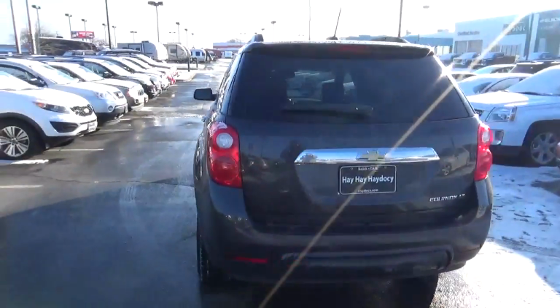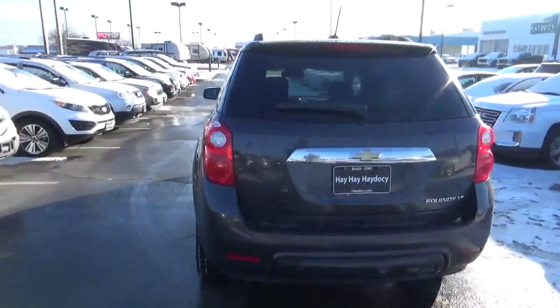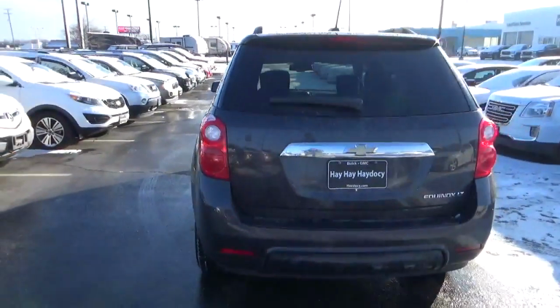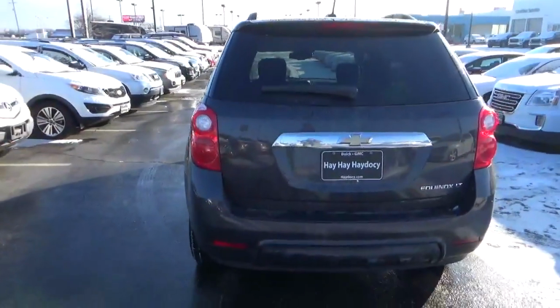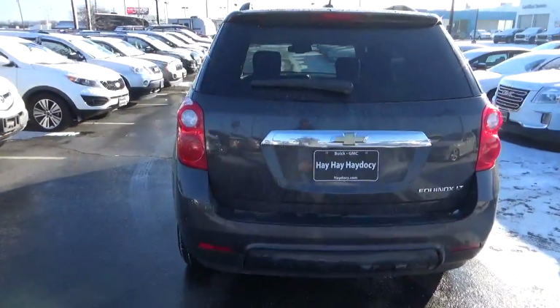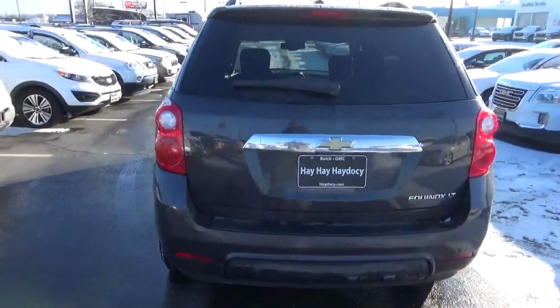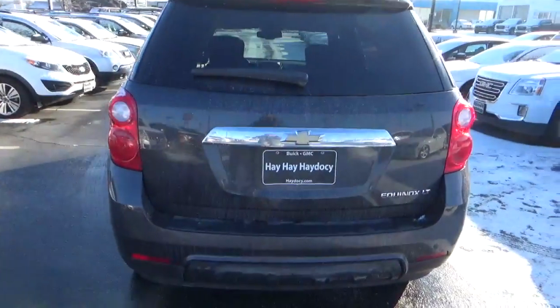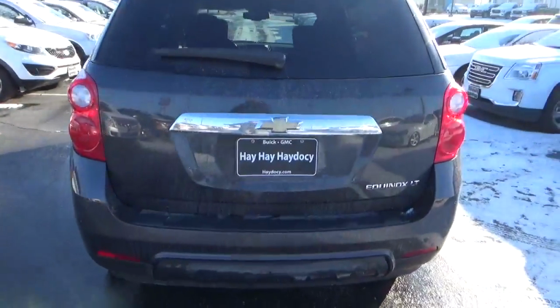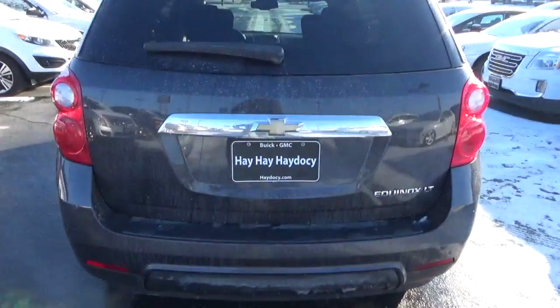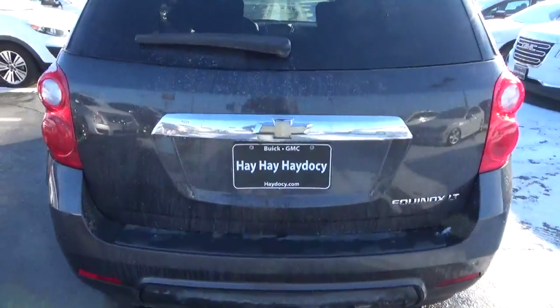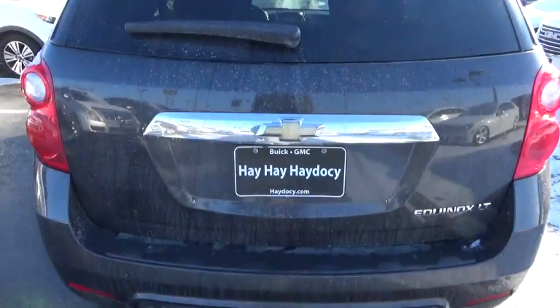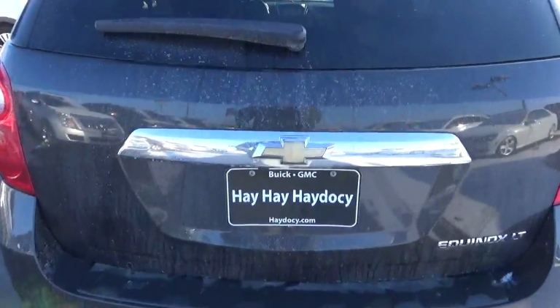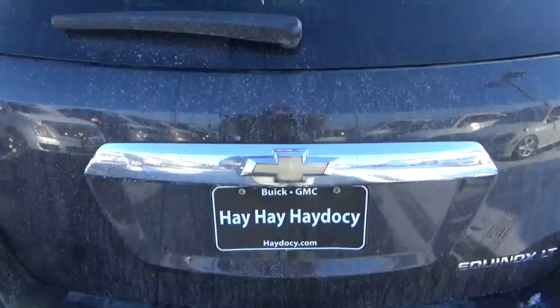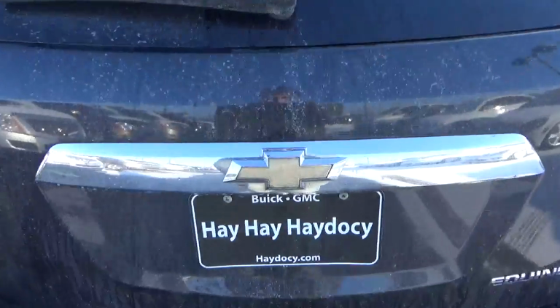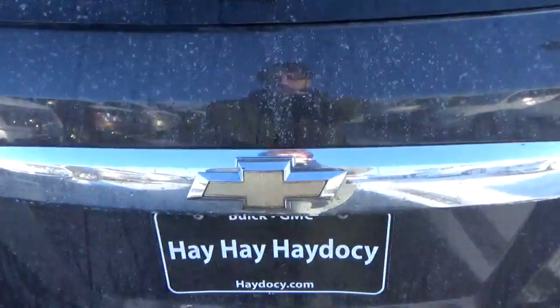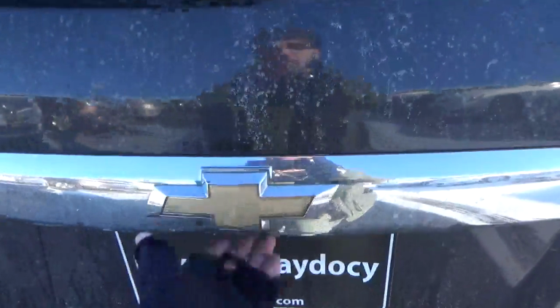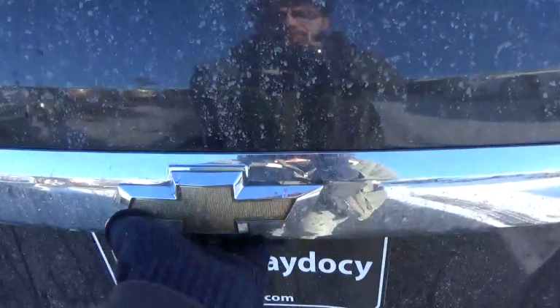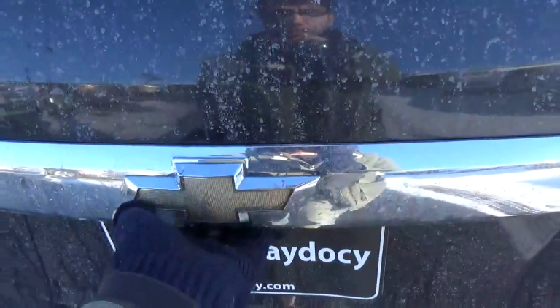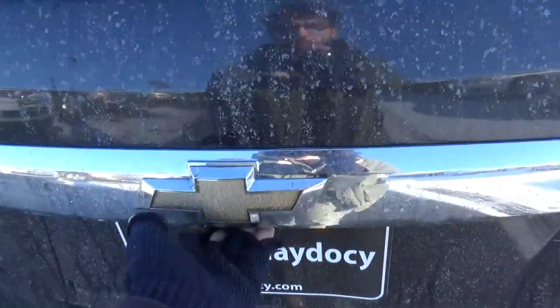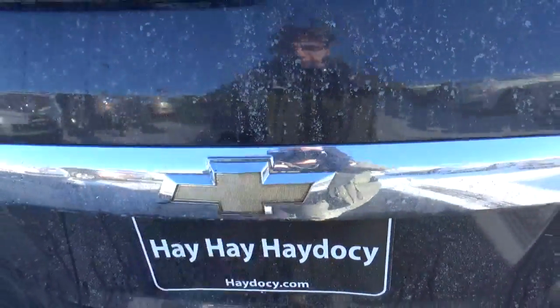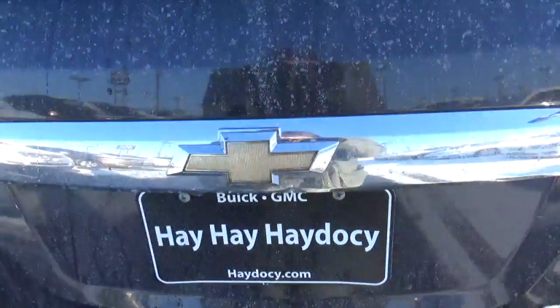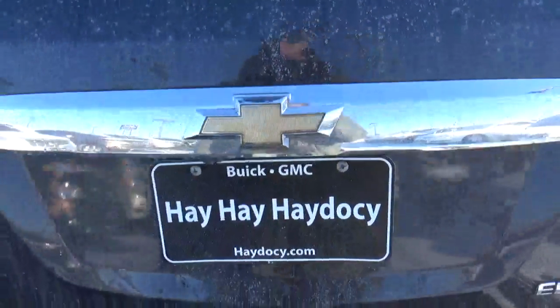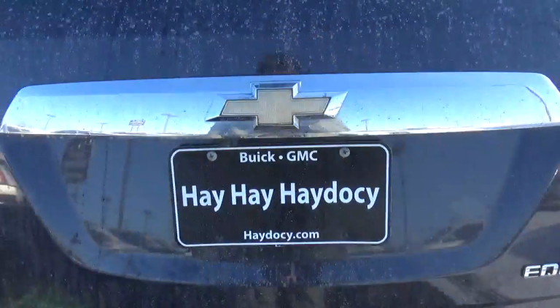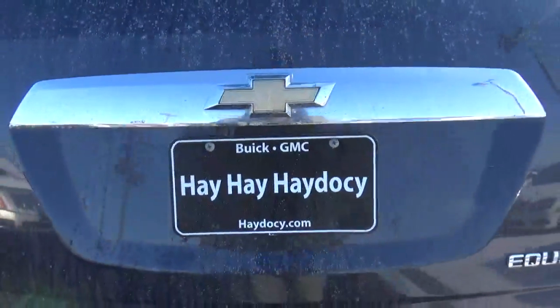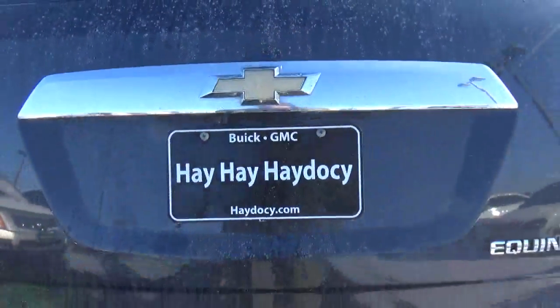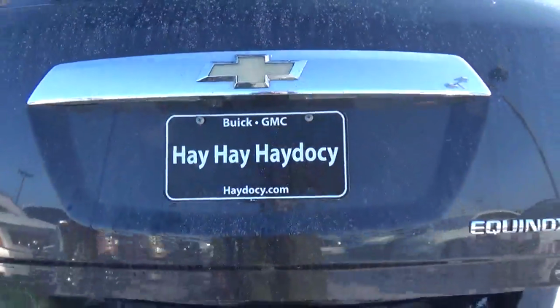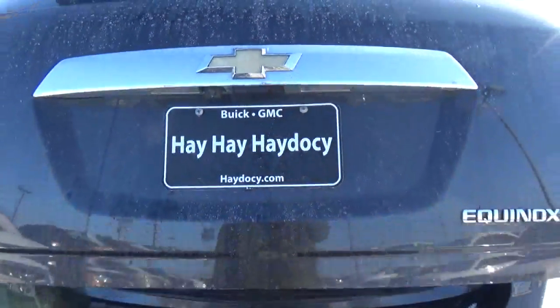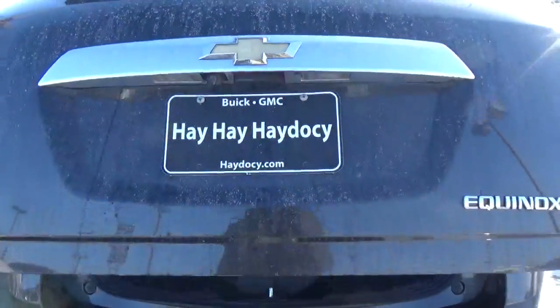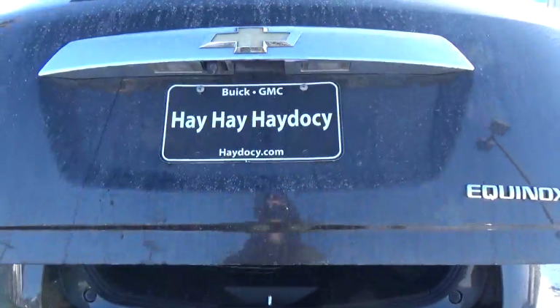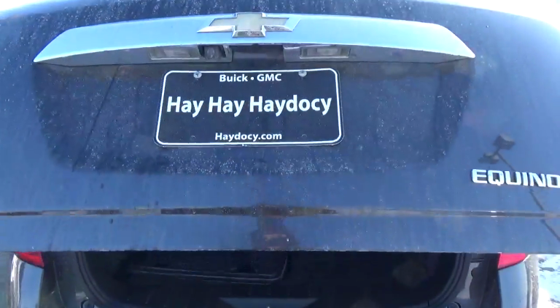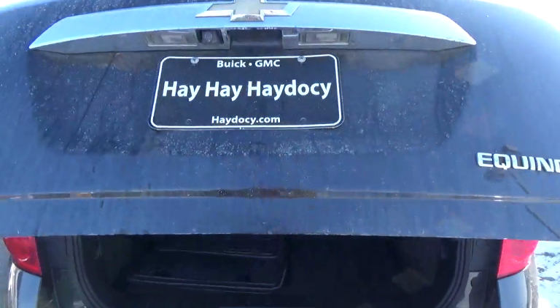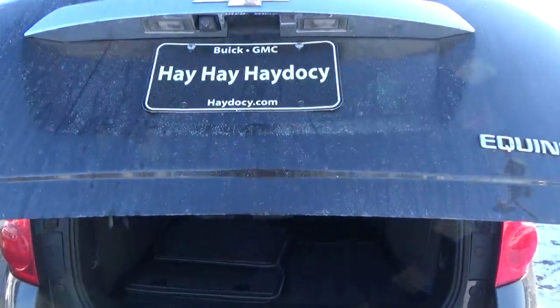2.4 liter four-cylinder engine, automatic transmission, power liftgate.